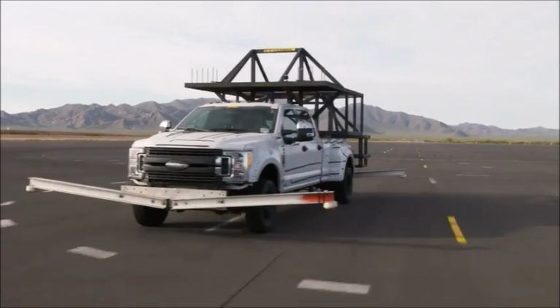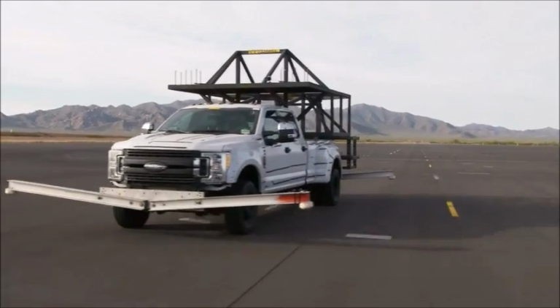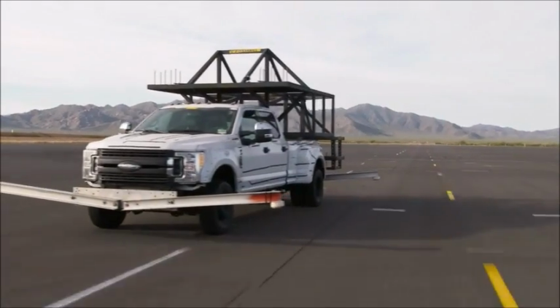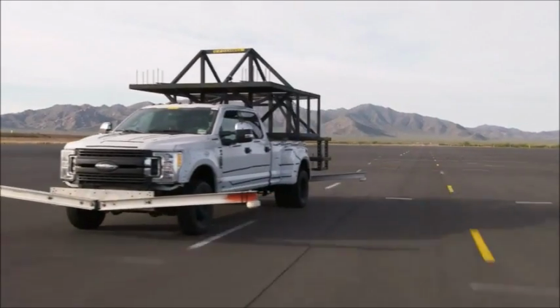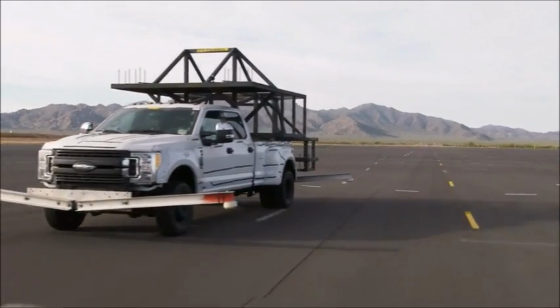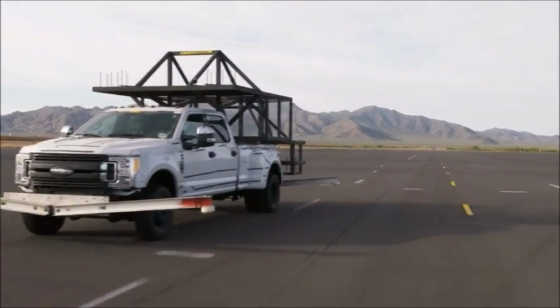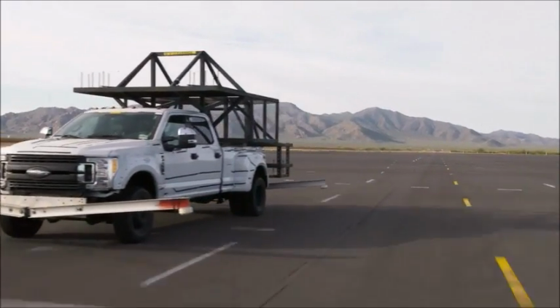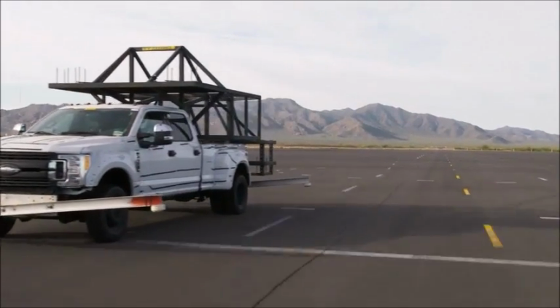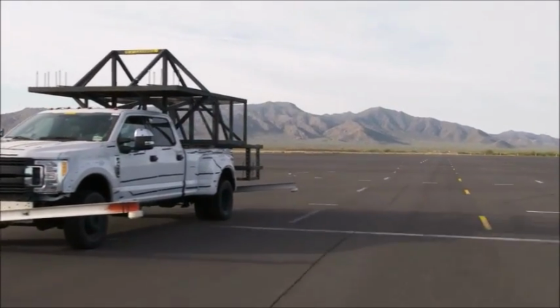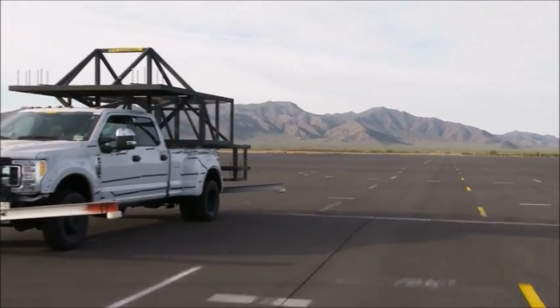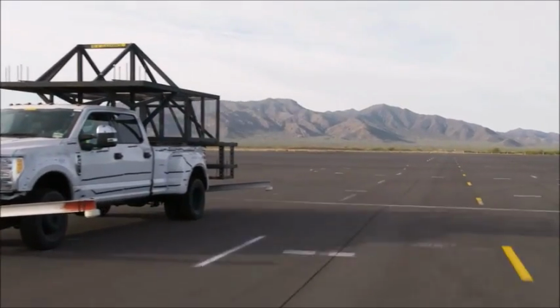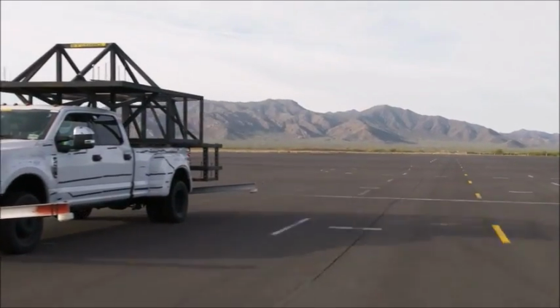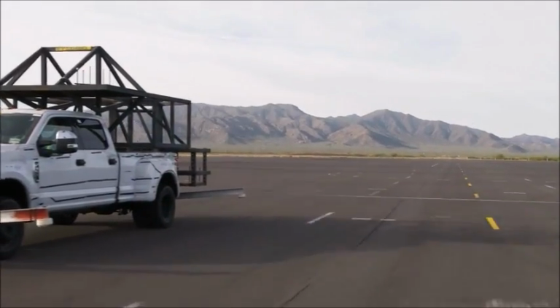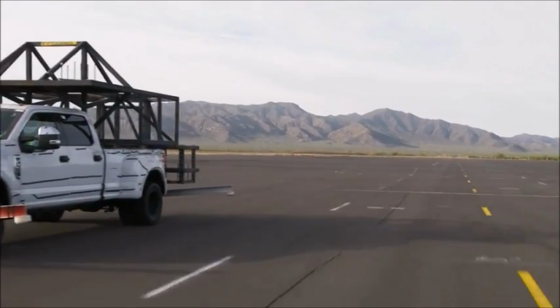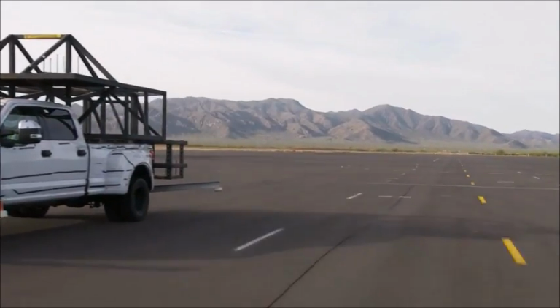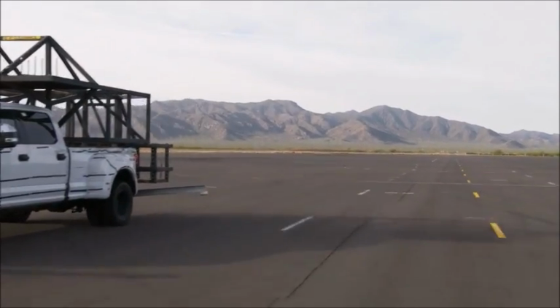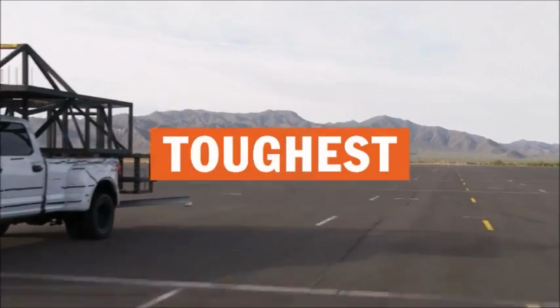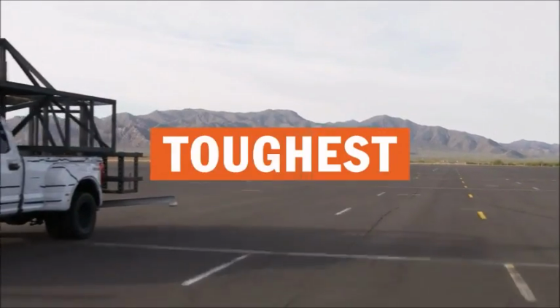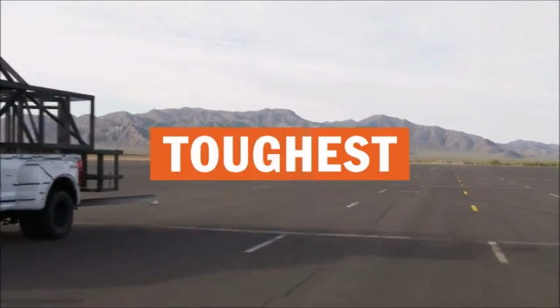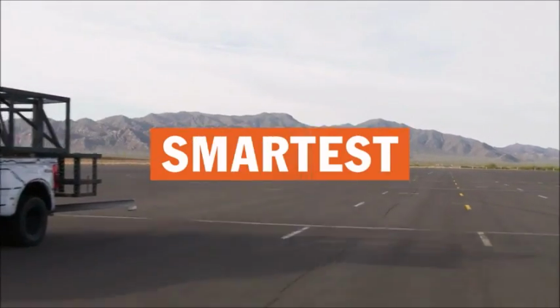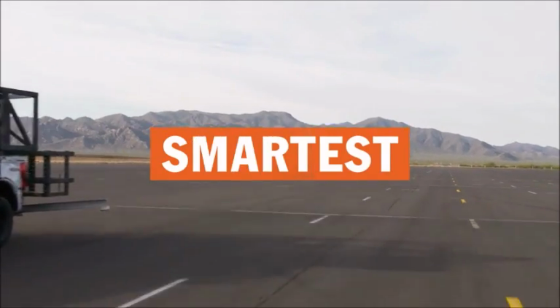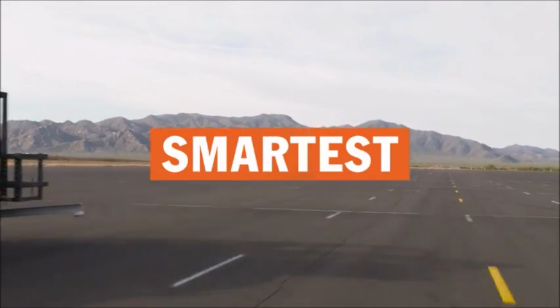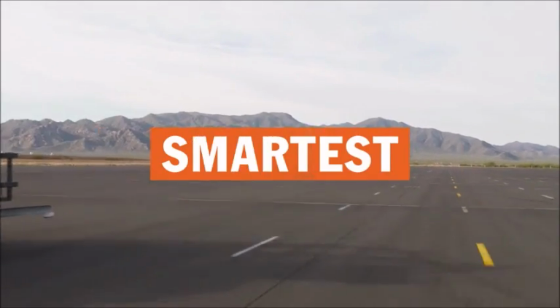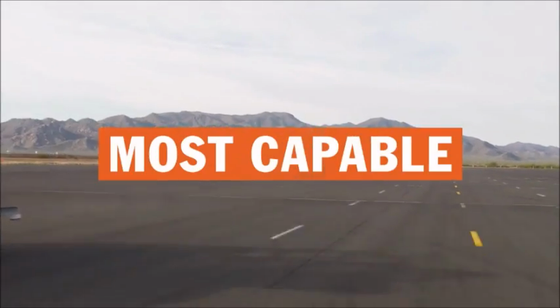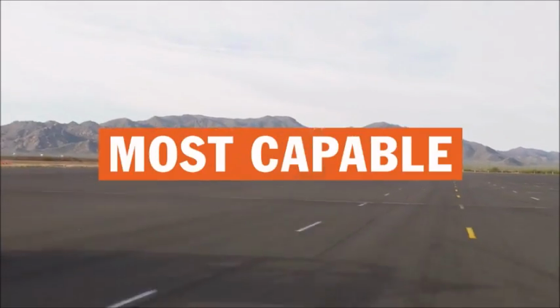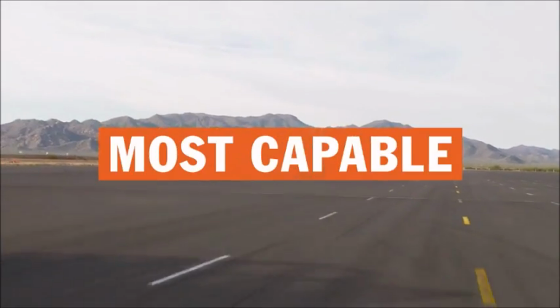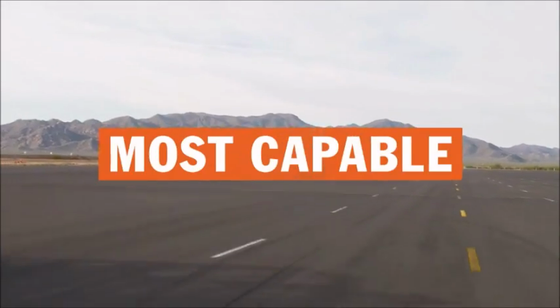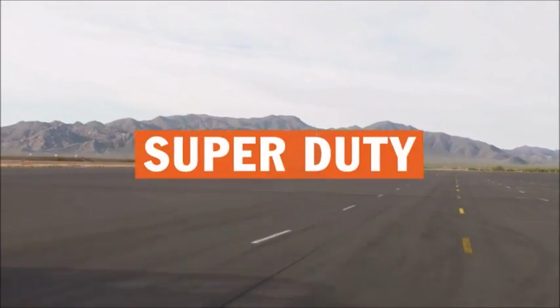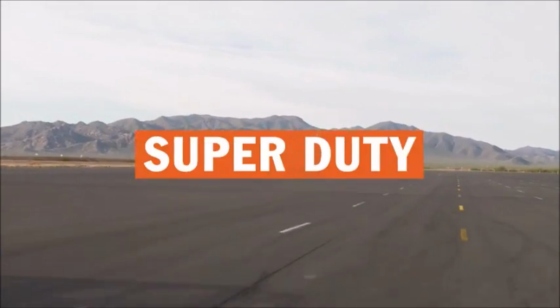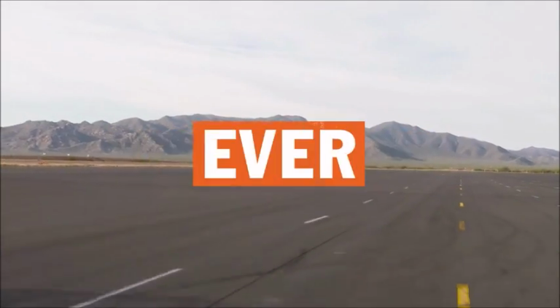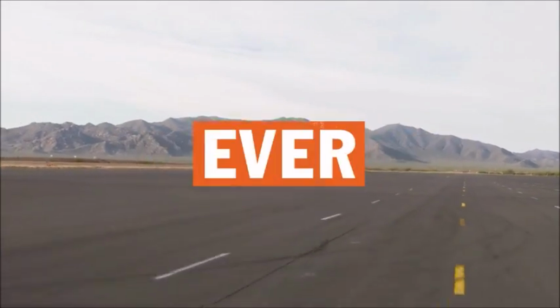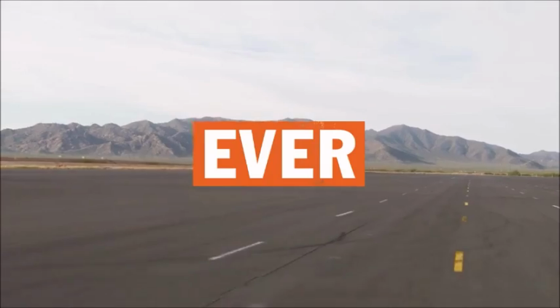The 2017 Super Duty is the toughest, smartest, most capable Super Duty ever.